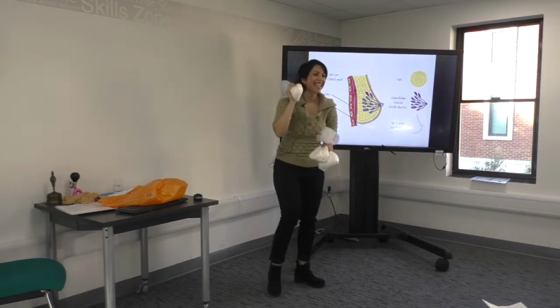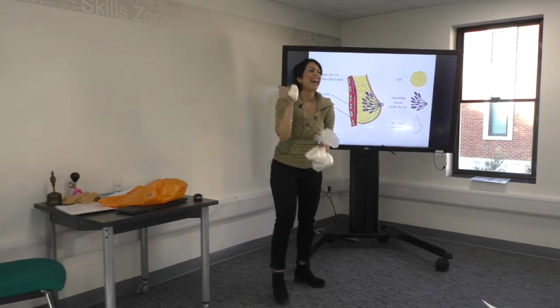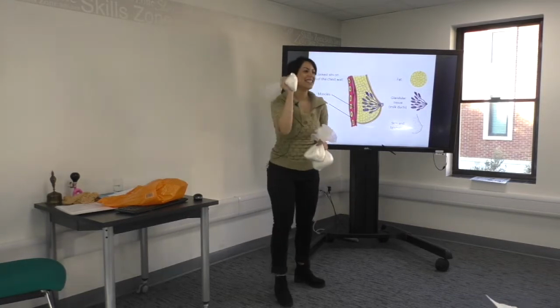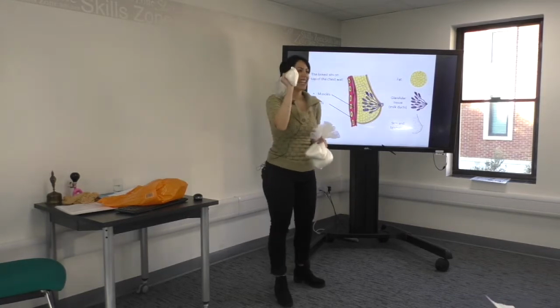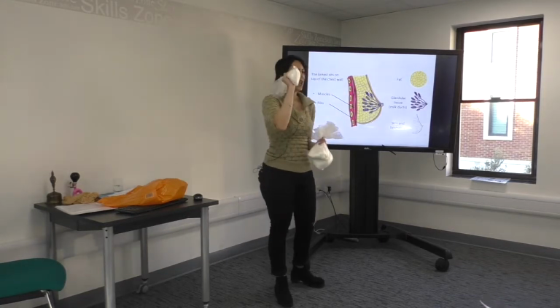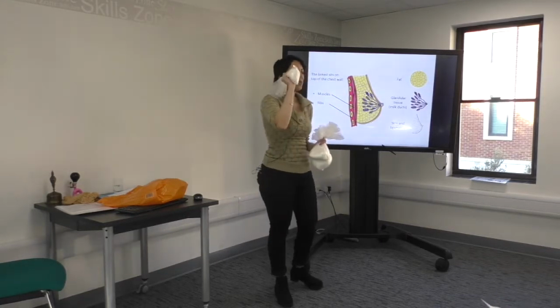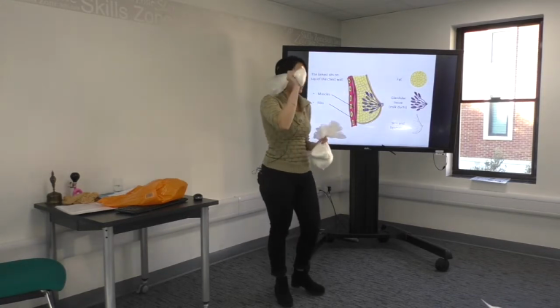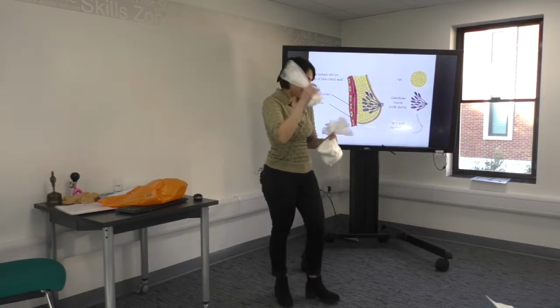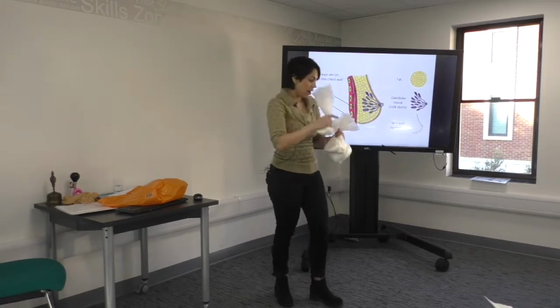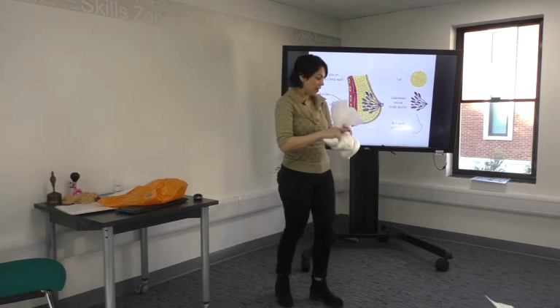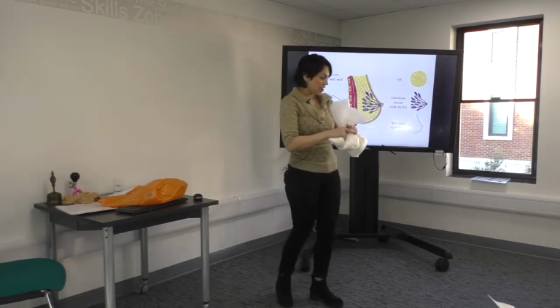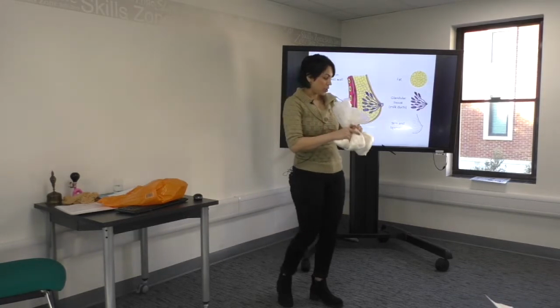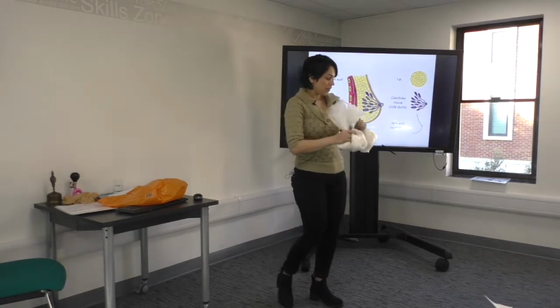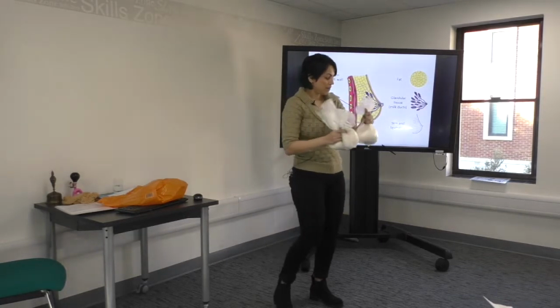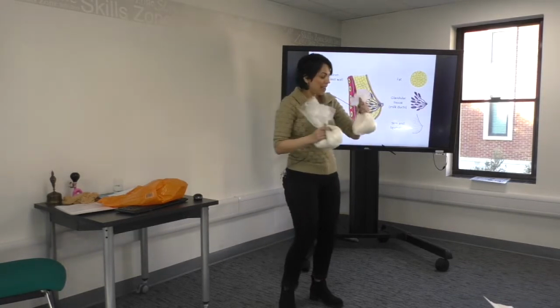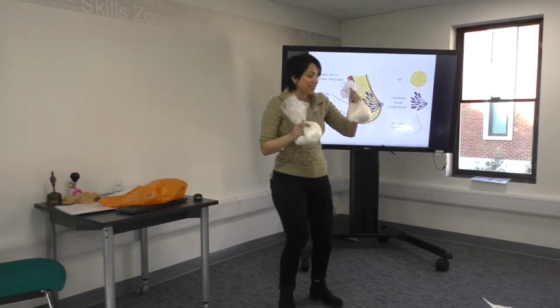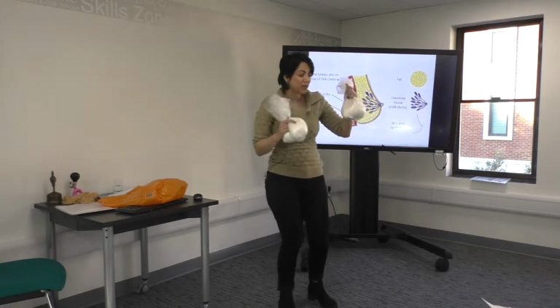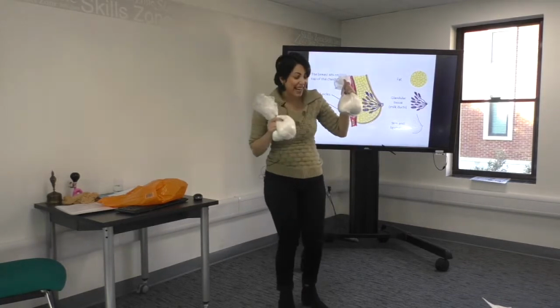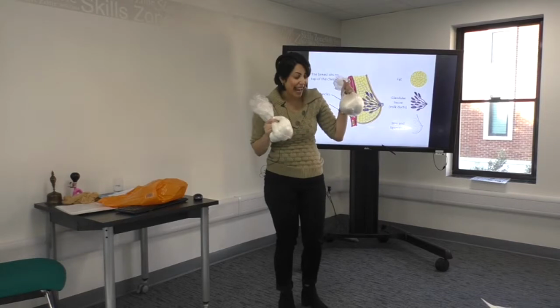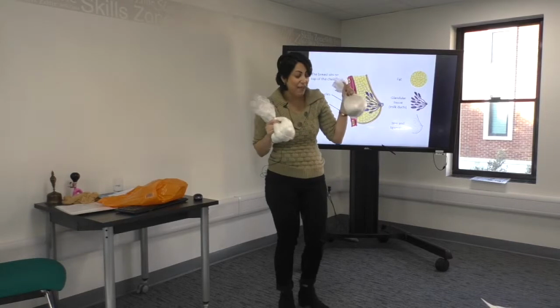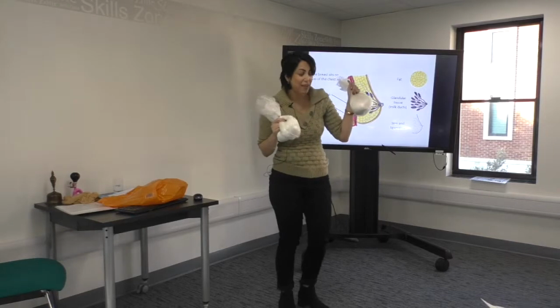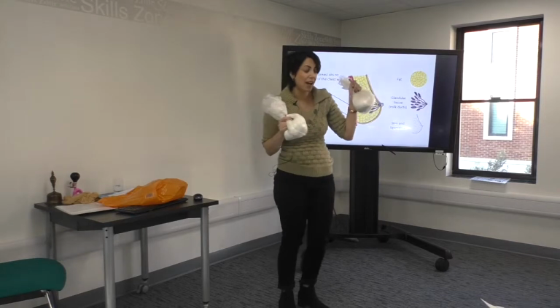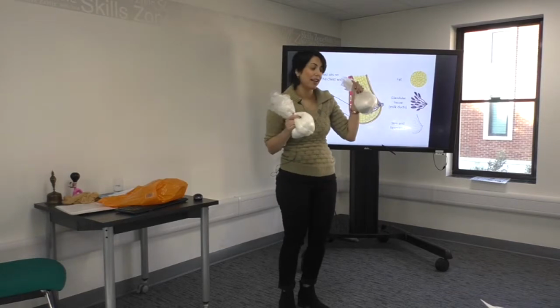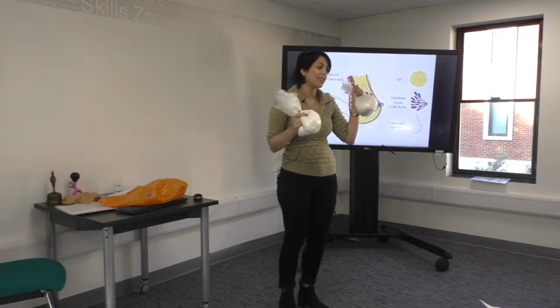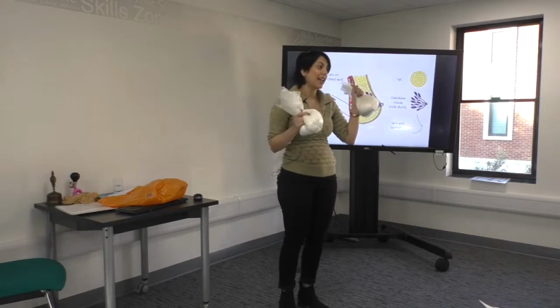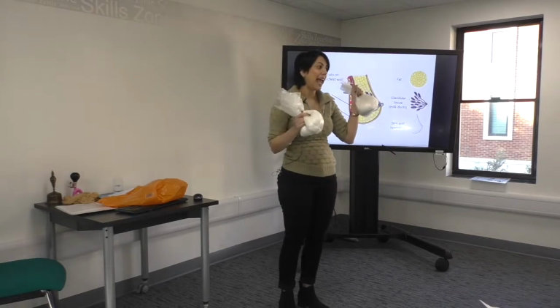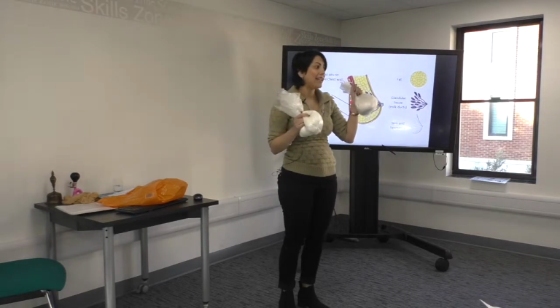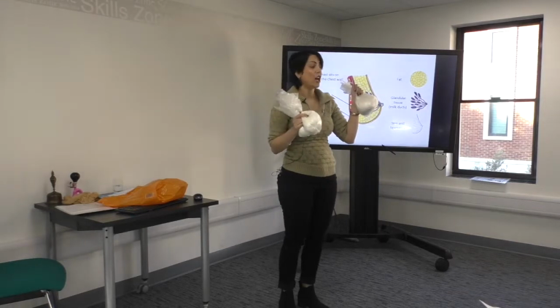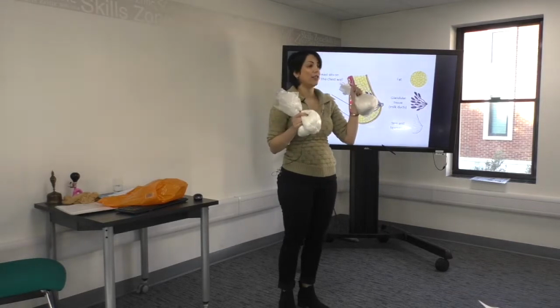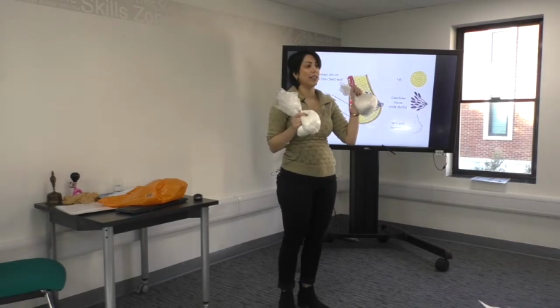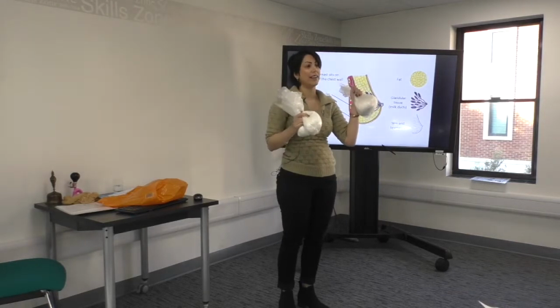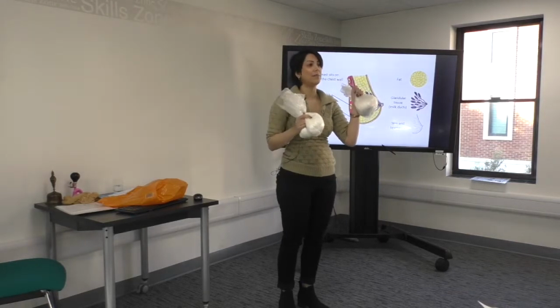That's a B cup. So what about this very heavy one? It's like 800 grams.